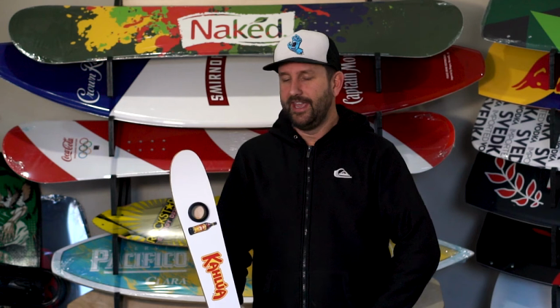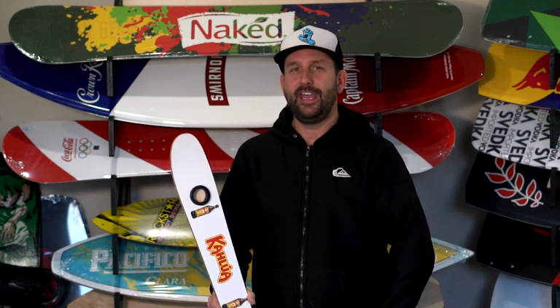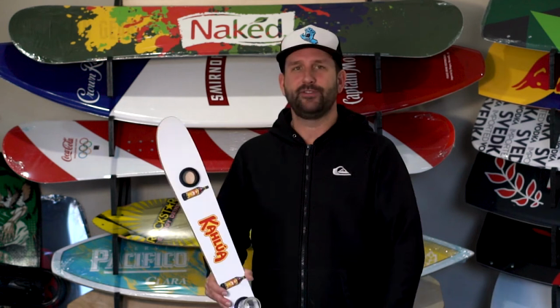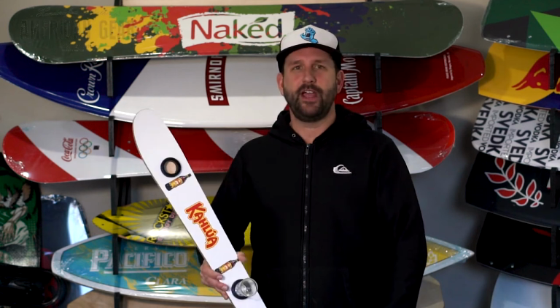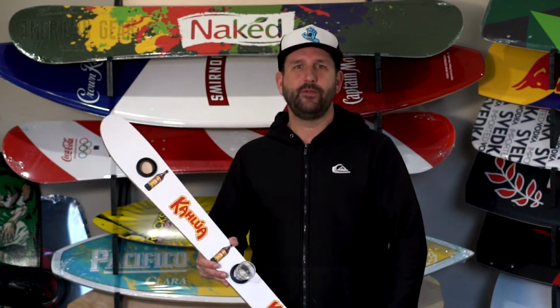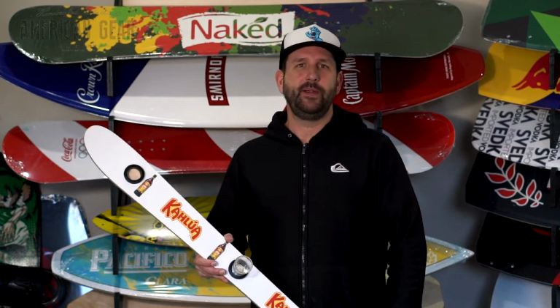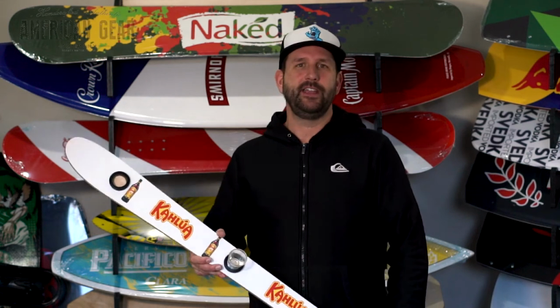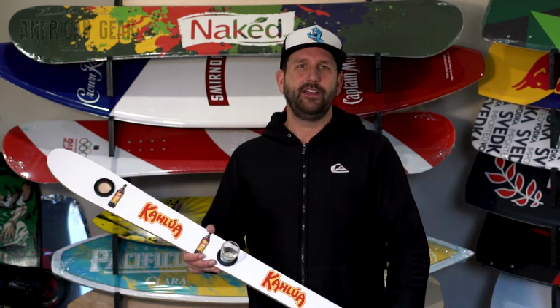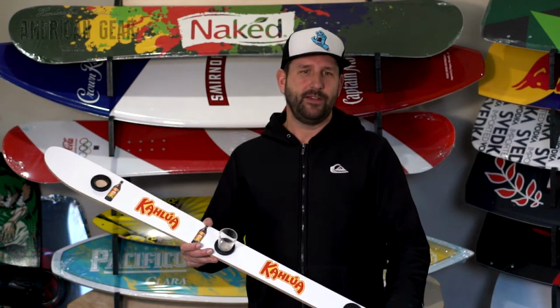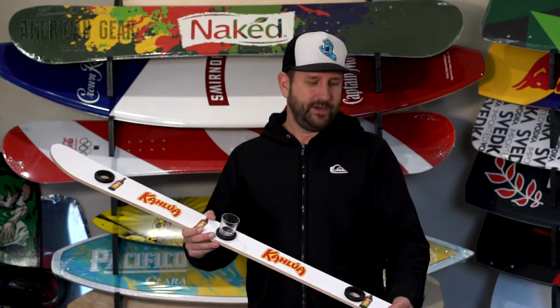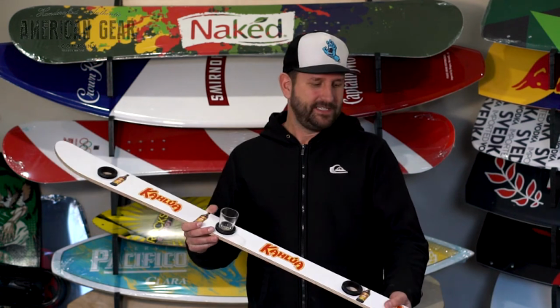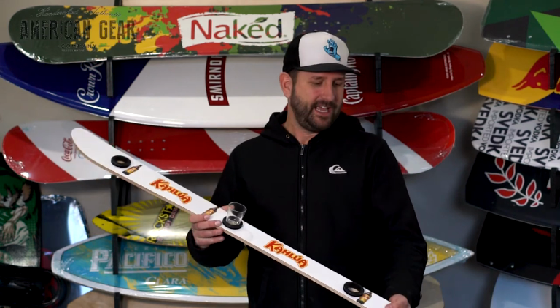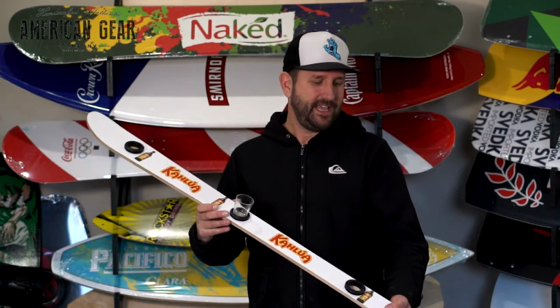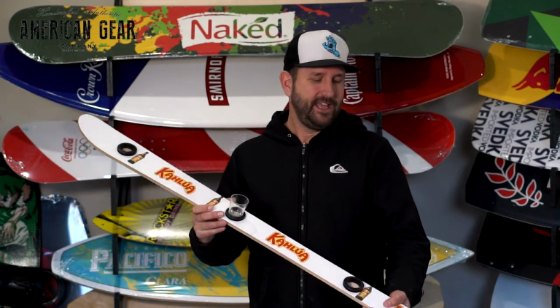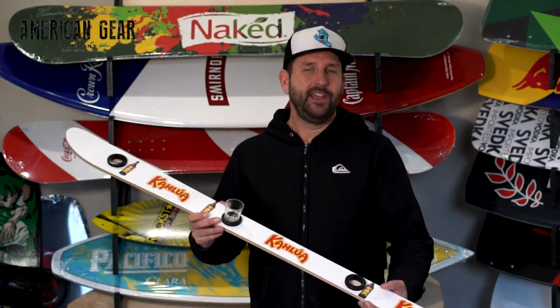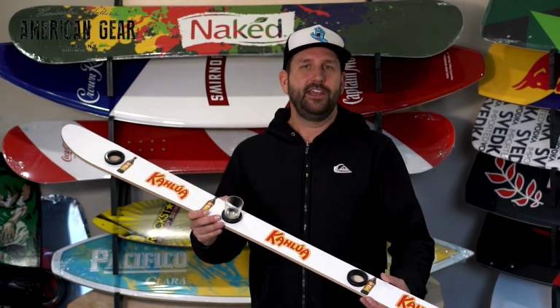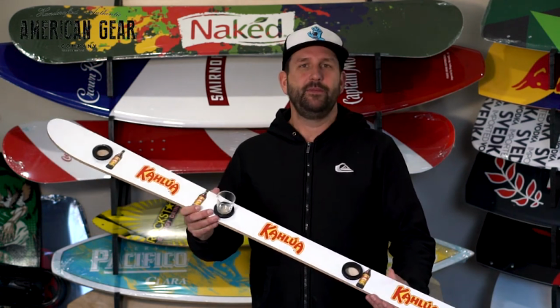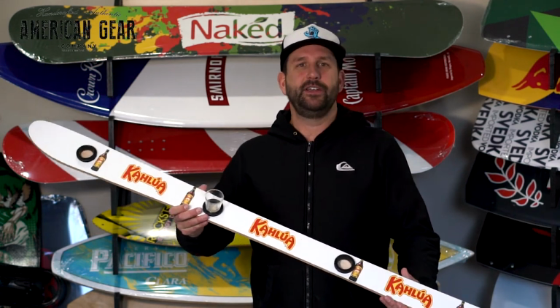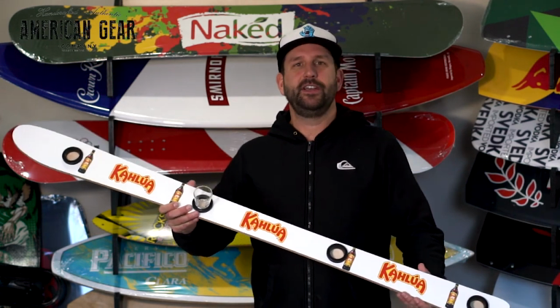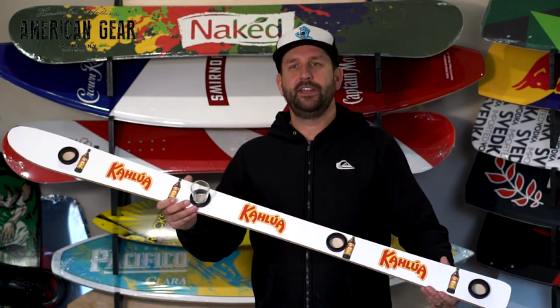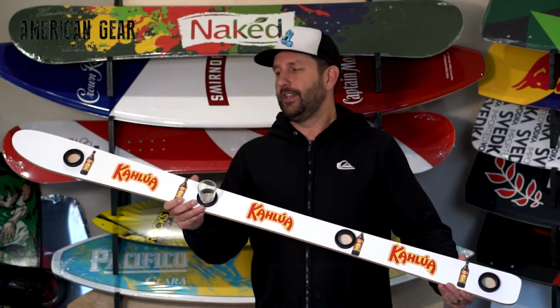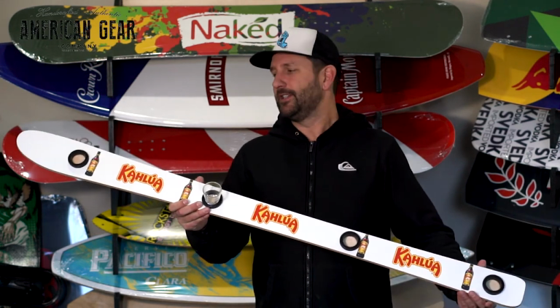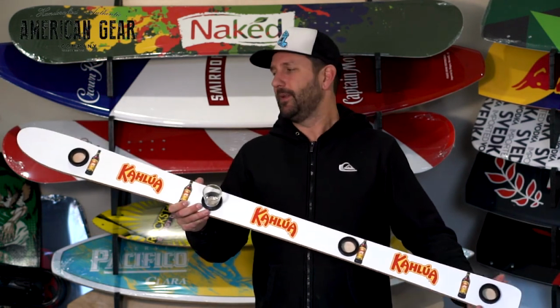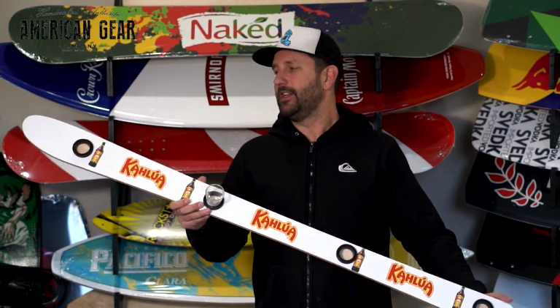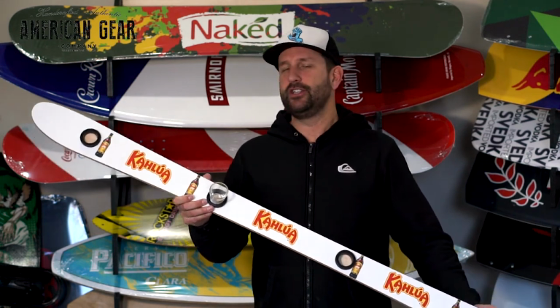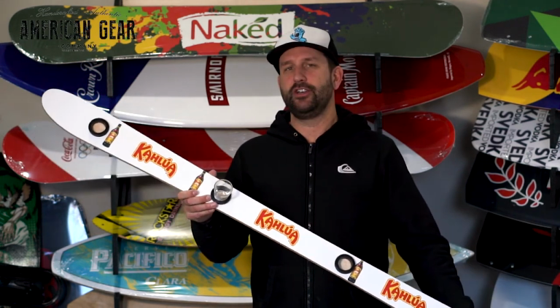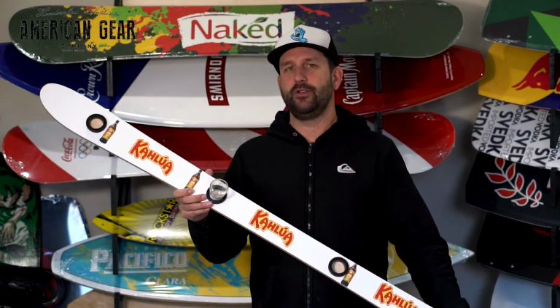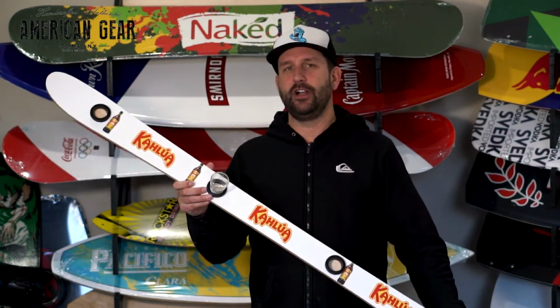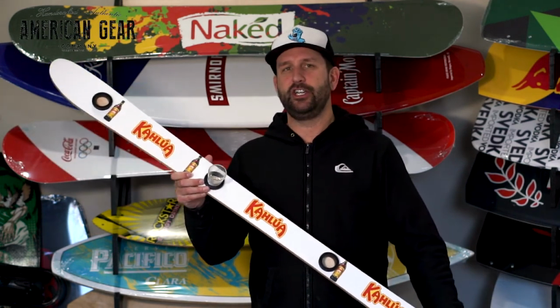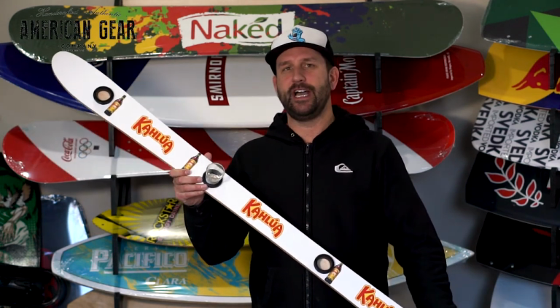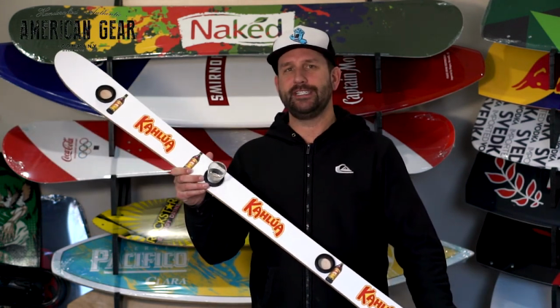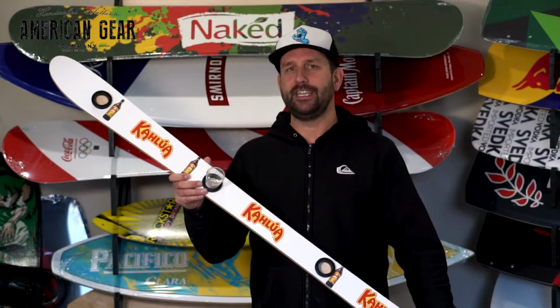Hey, it's Ryan from American Gear Company, and today I'm going to explain and show you our shot ski.